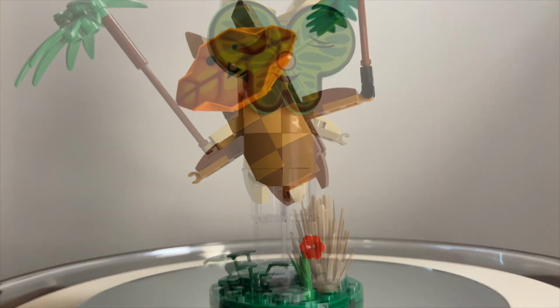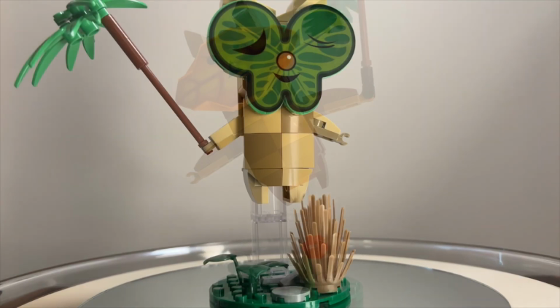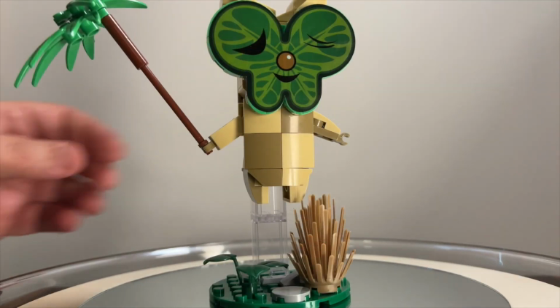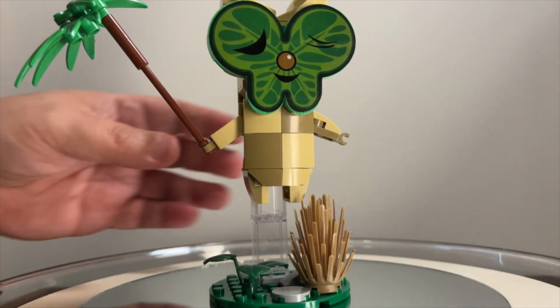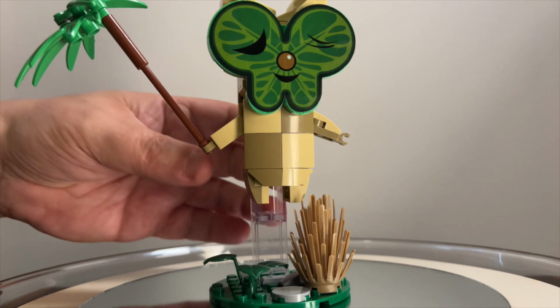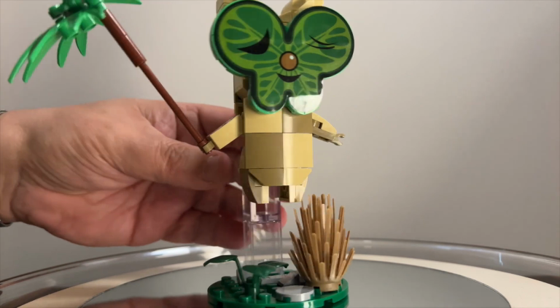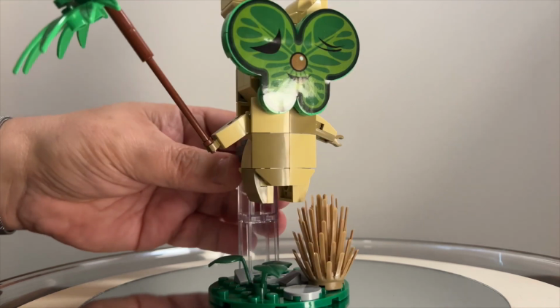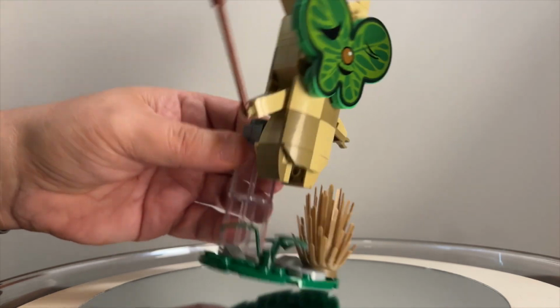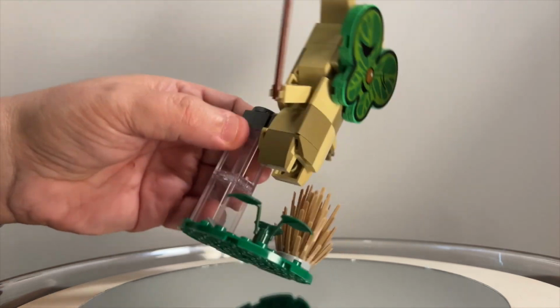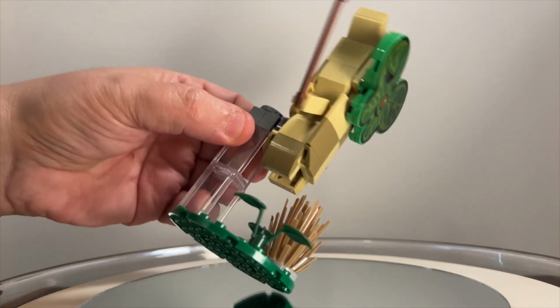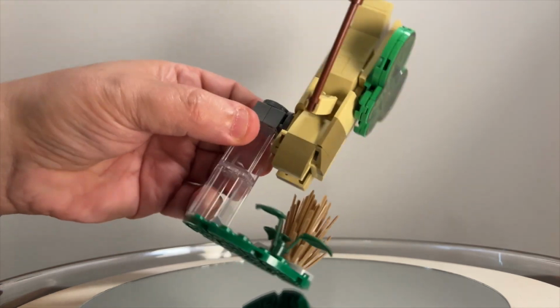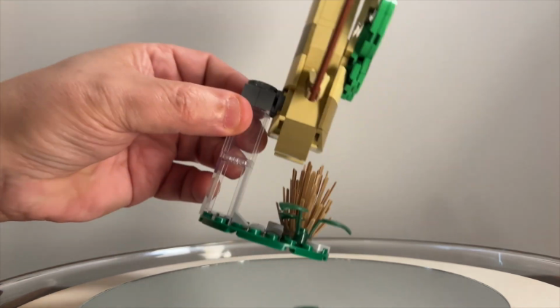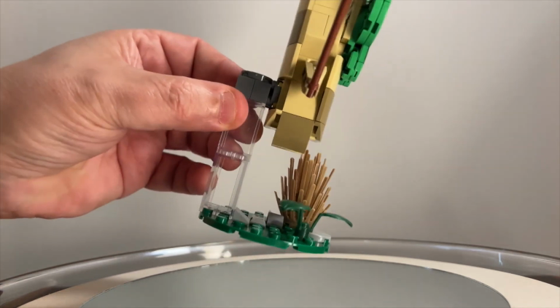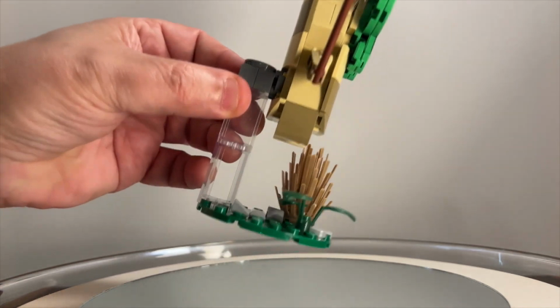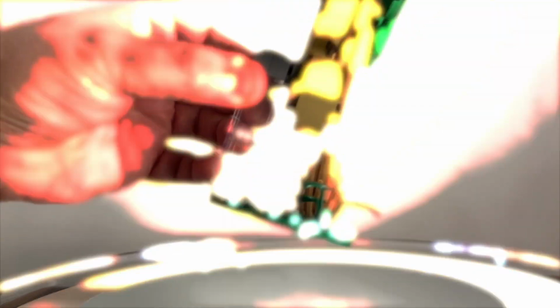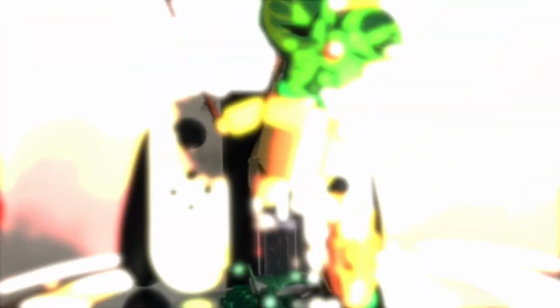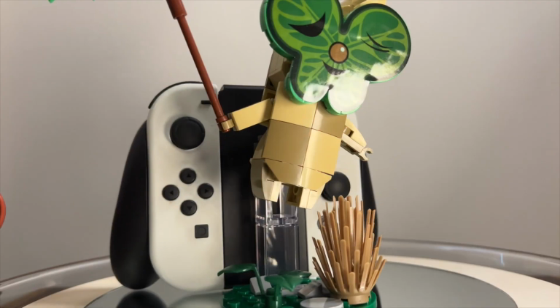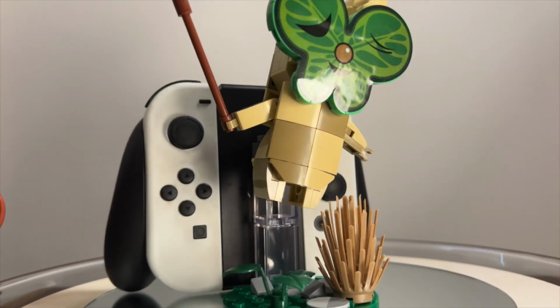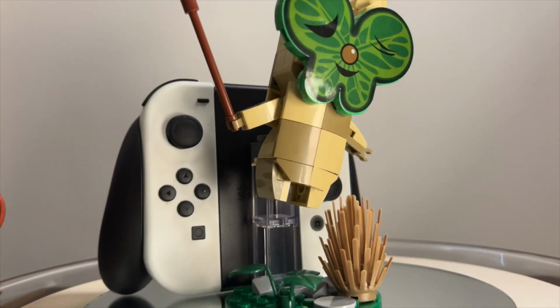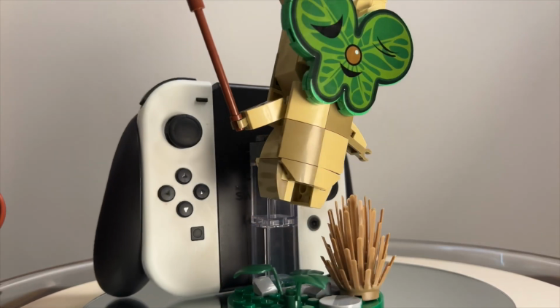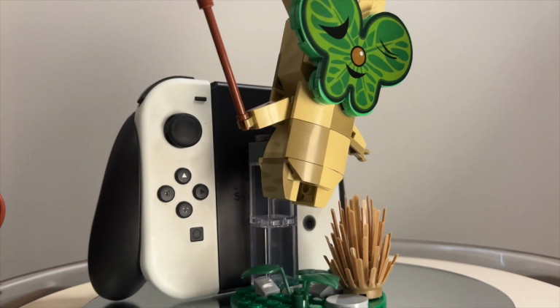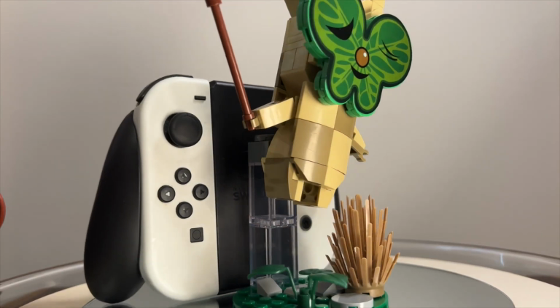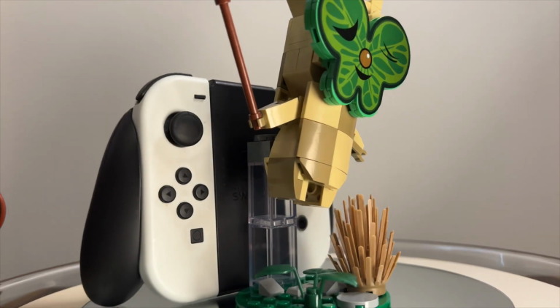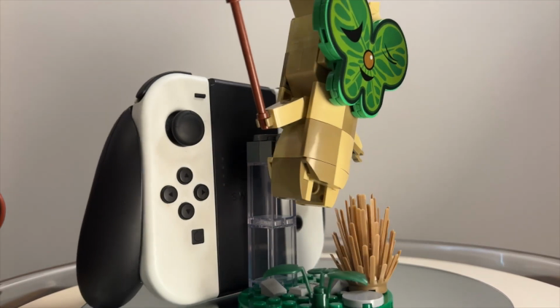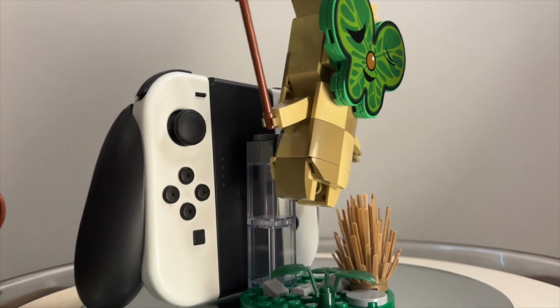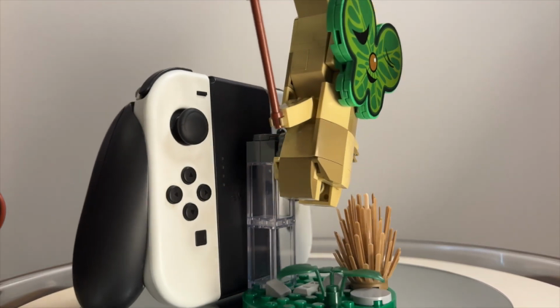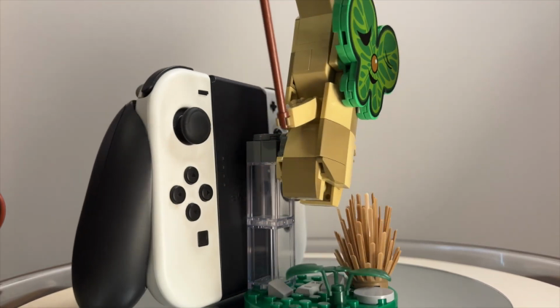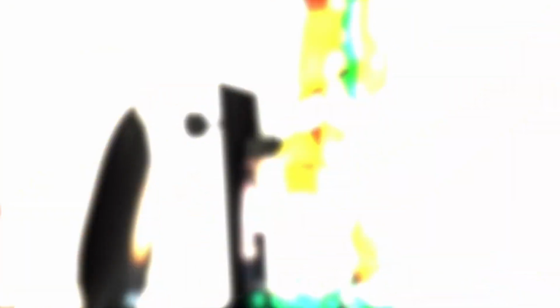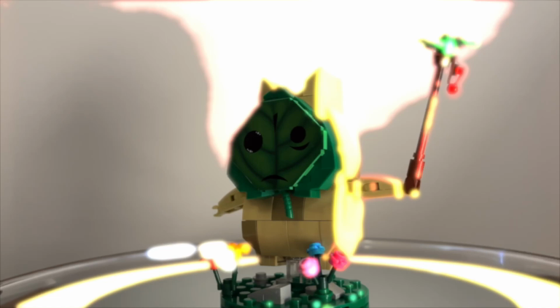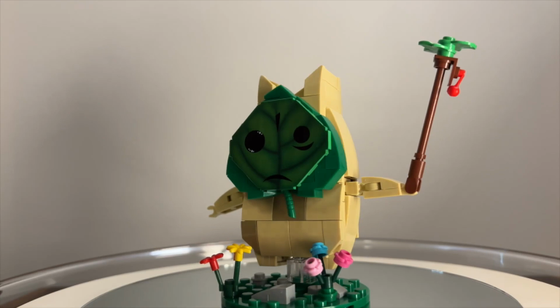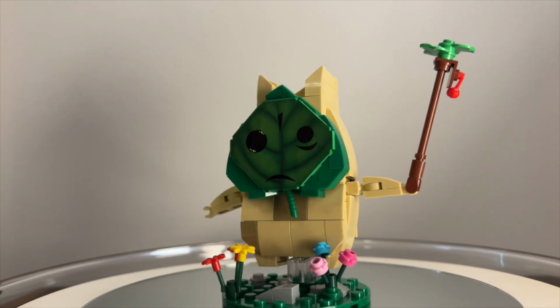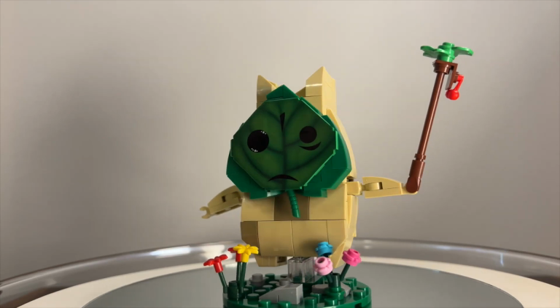Full disclosure, this product was sent to me for an unboxing and review. The pieces are quality made and are very similar to that of Lego.